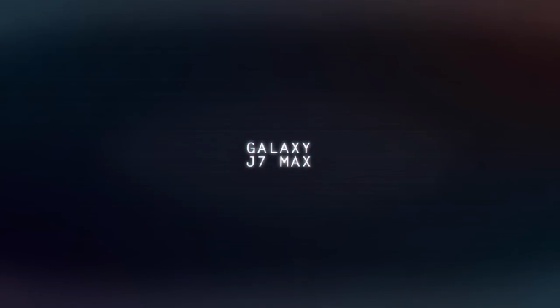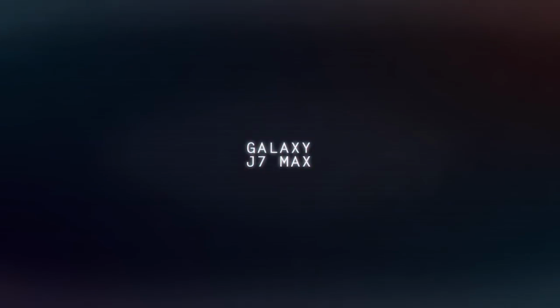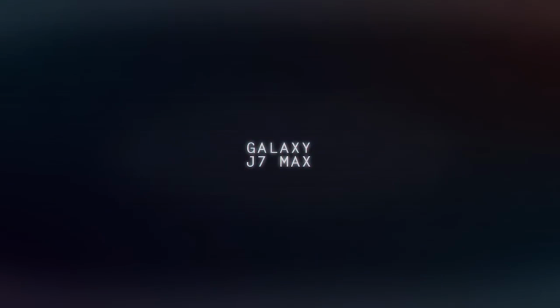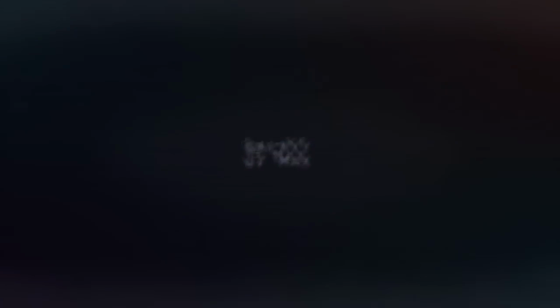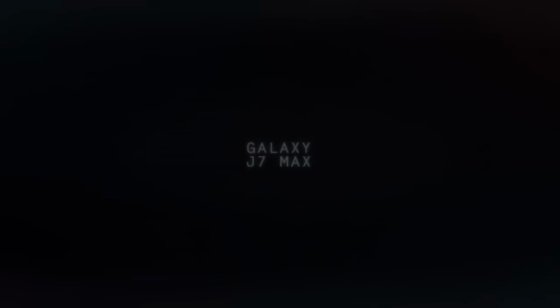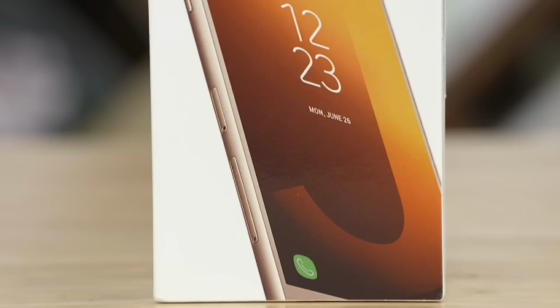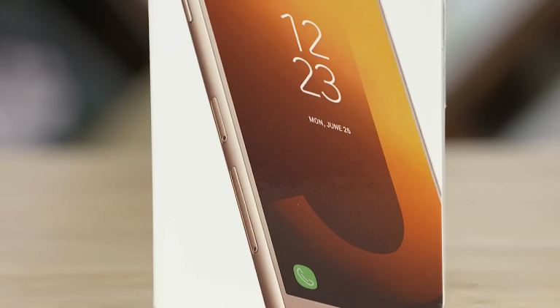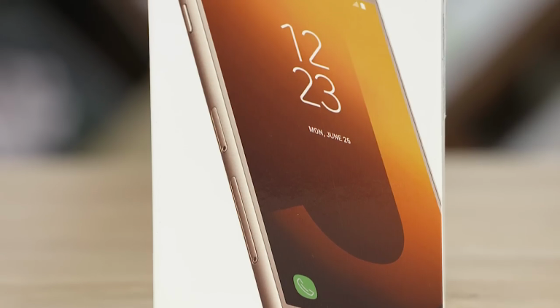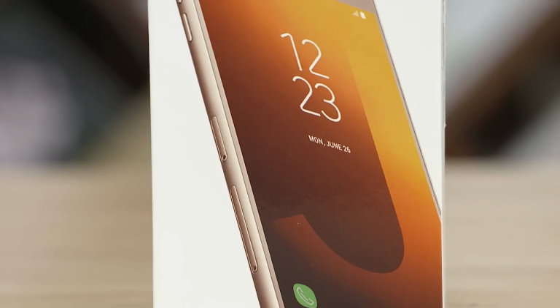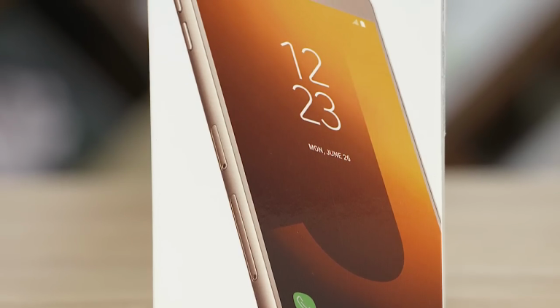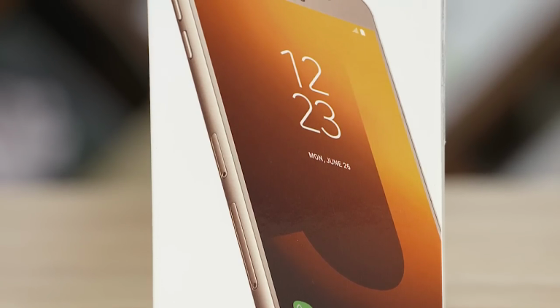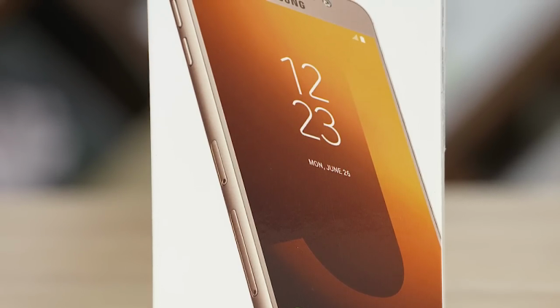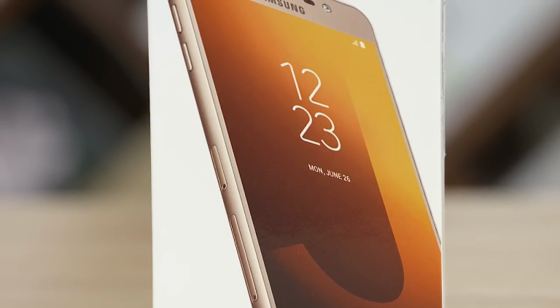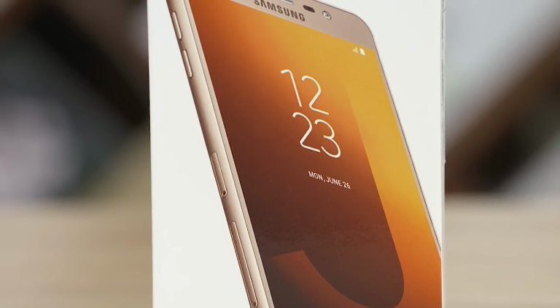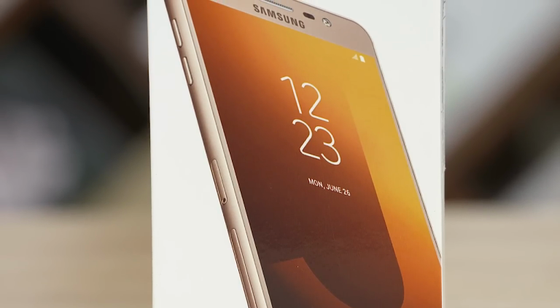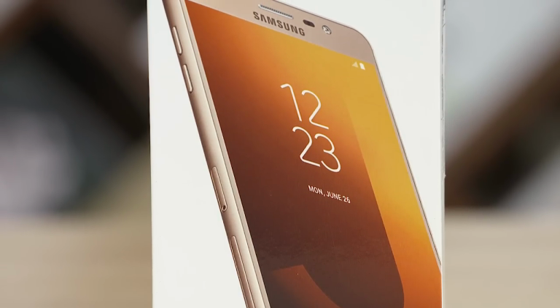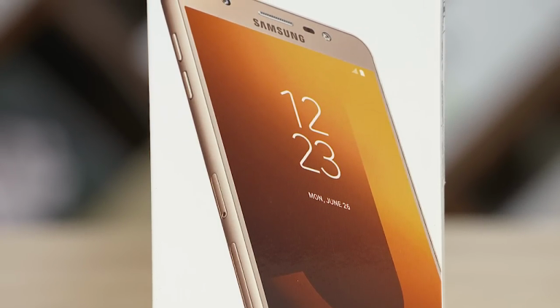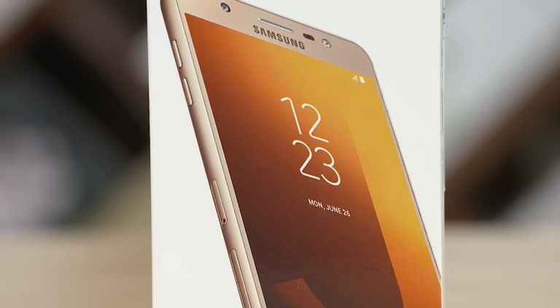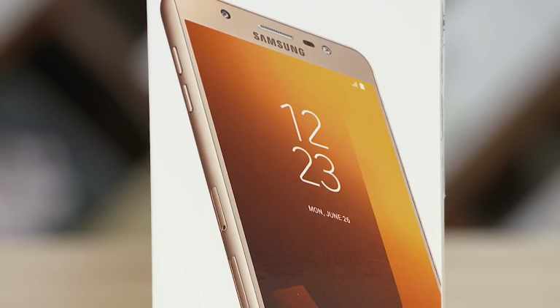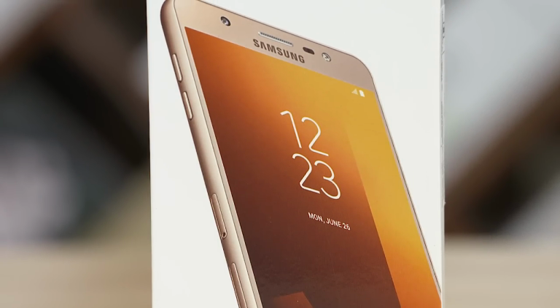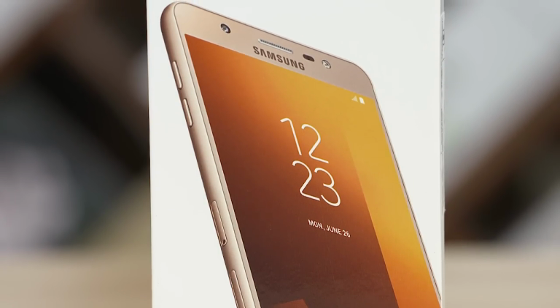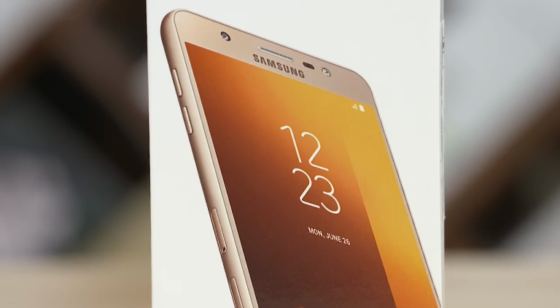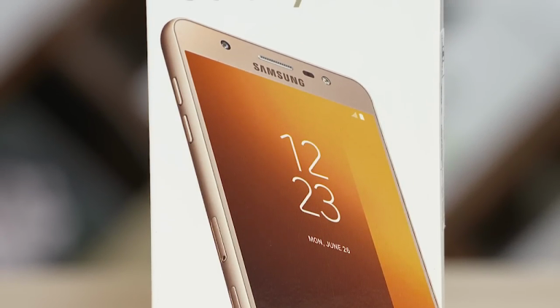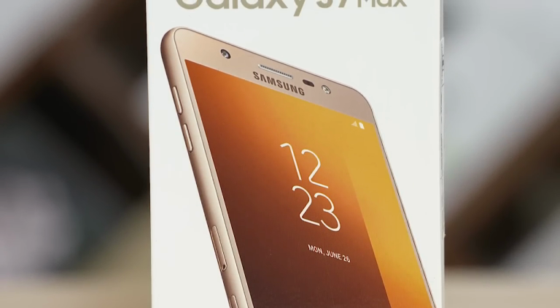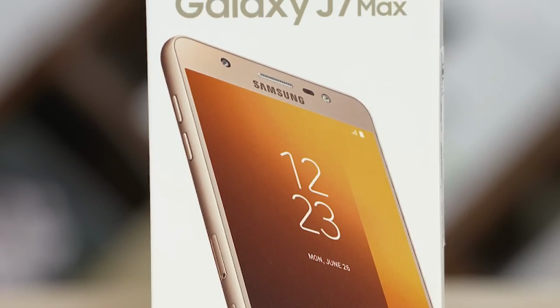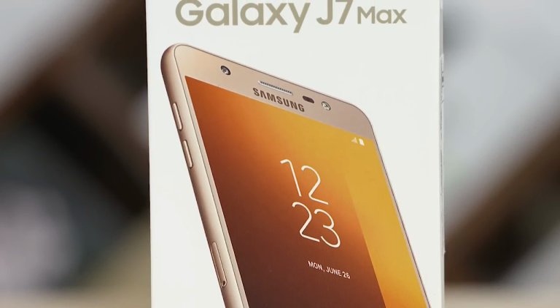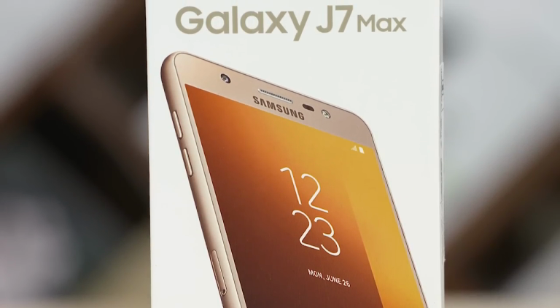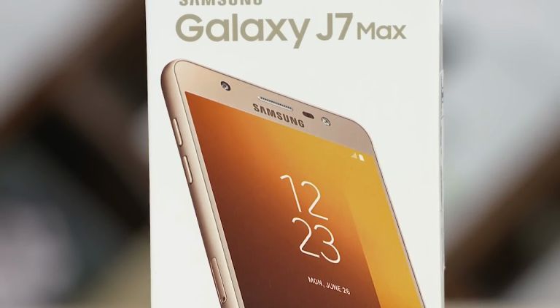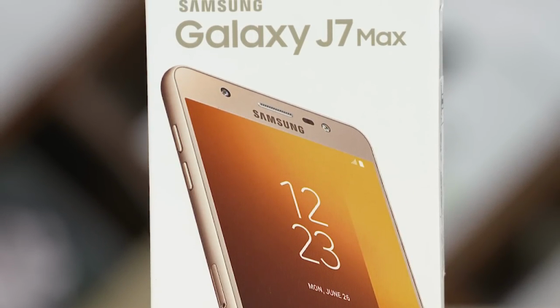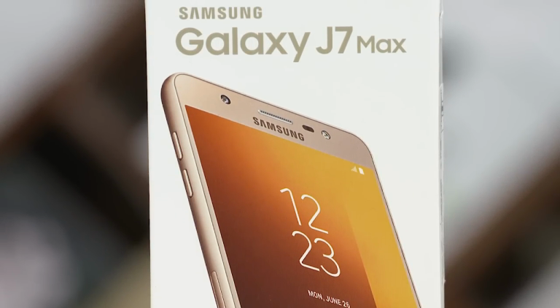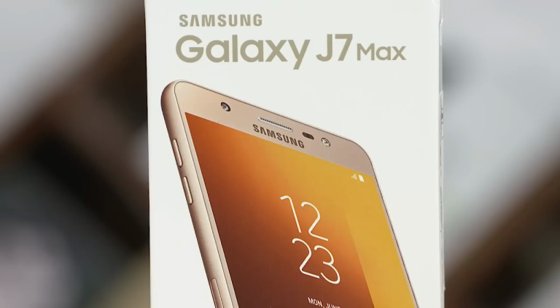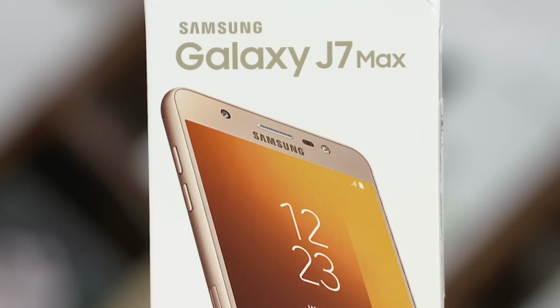Hey guys, my name is Ash. You are watching C4E Tech Tamil. In this video, I am going to unbox Samsung's Galaxy J7 Max.